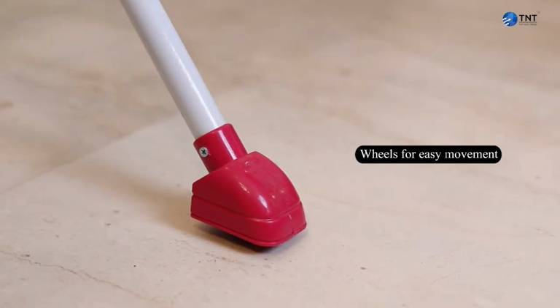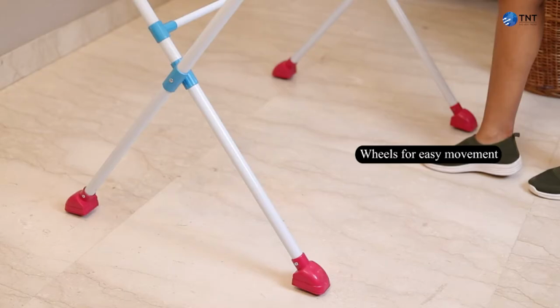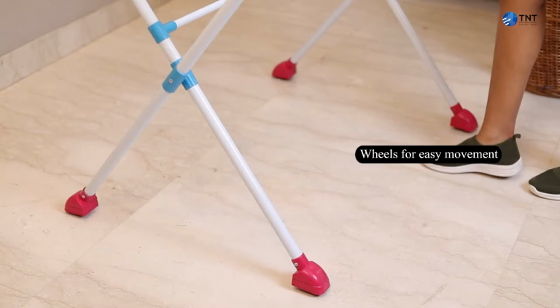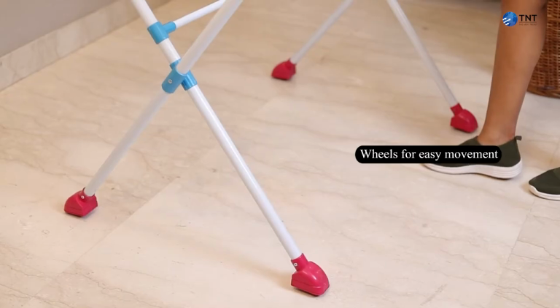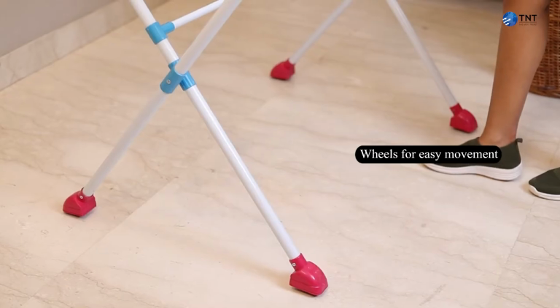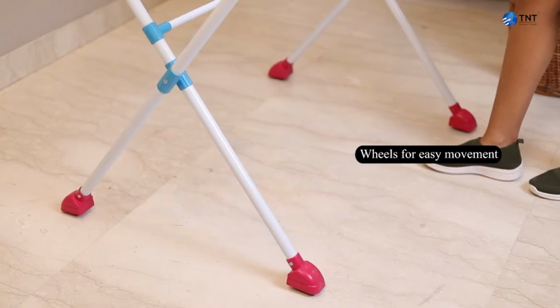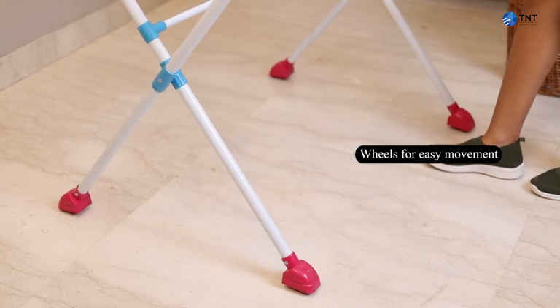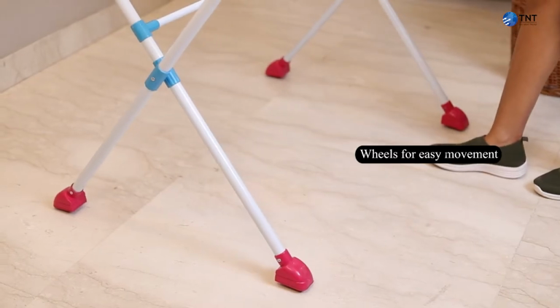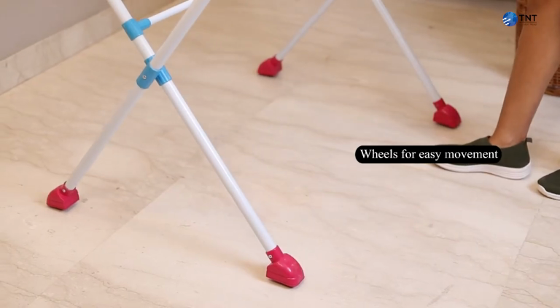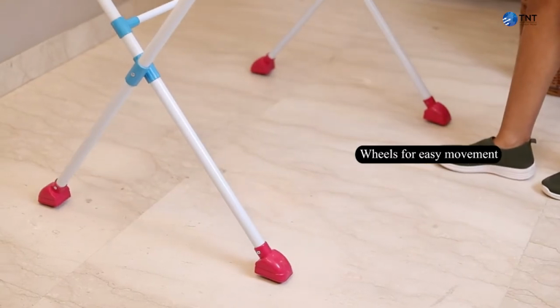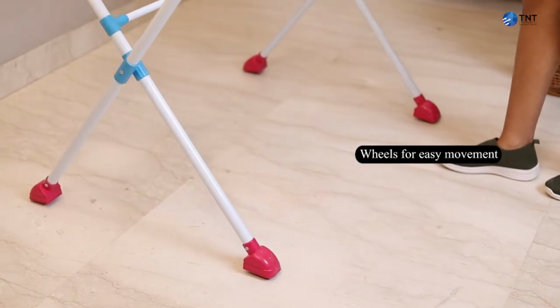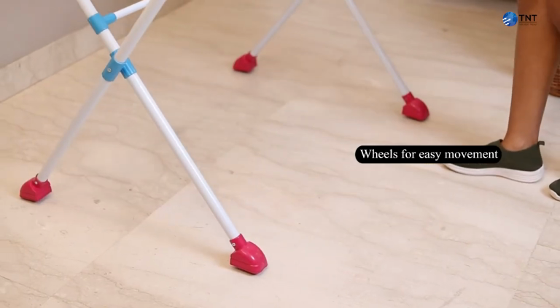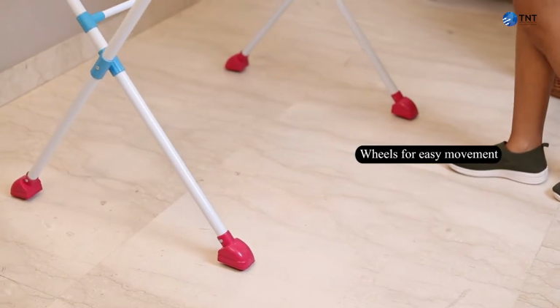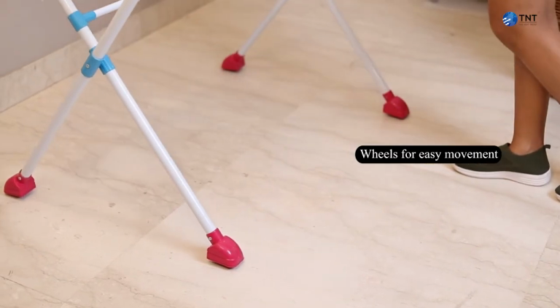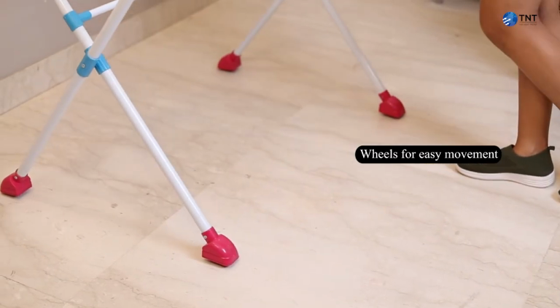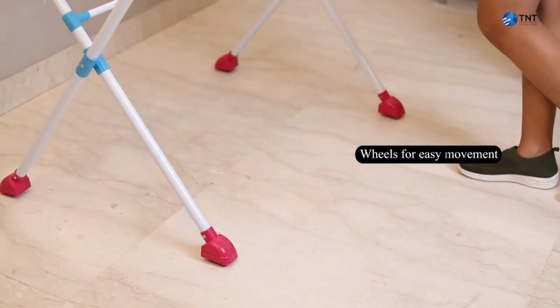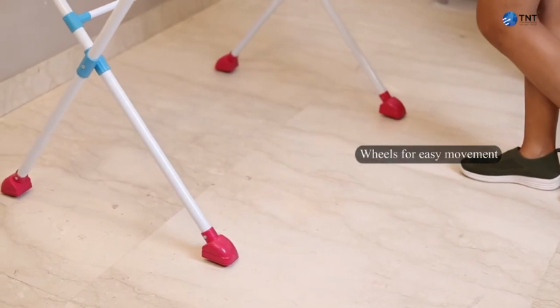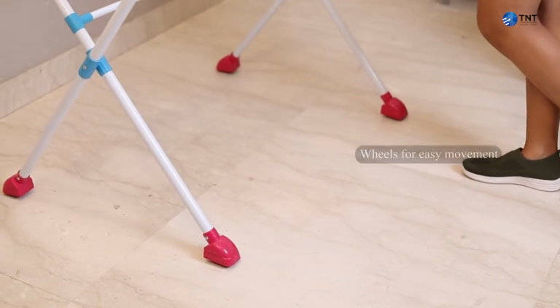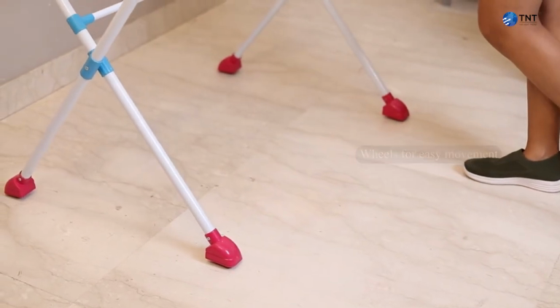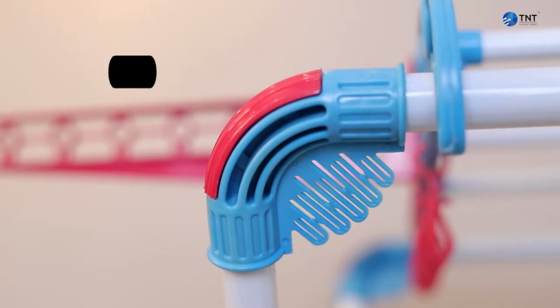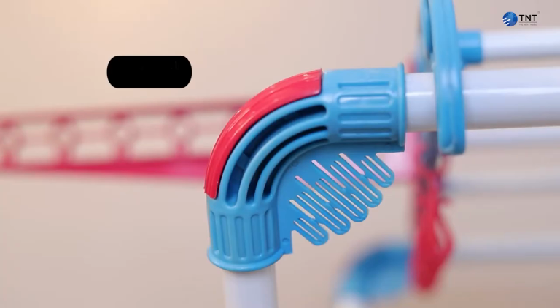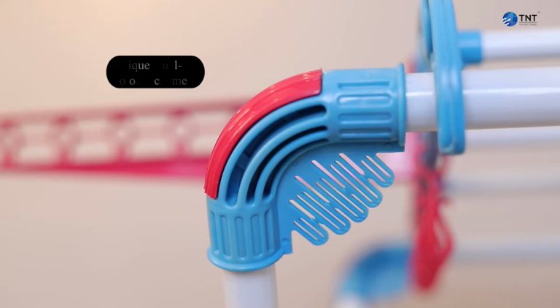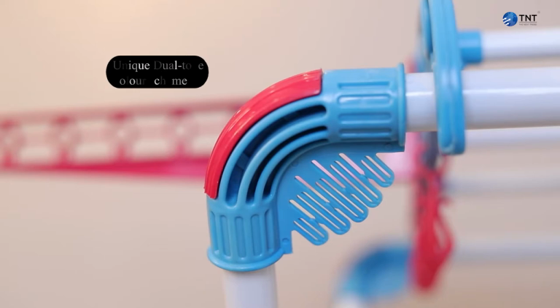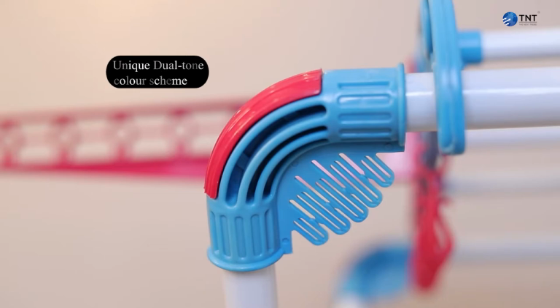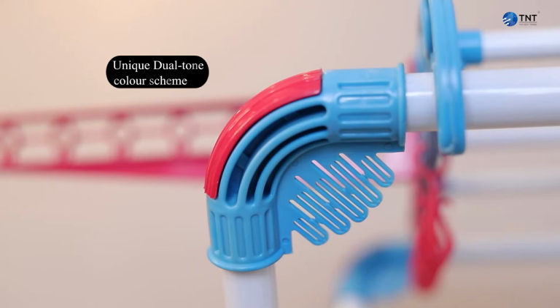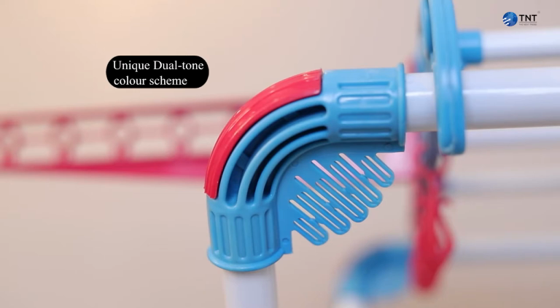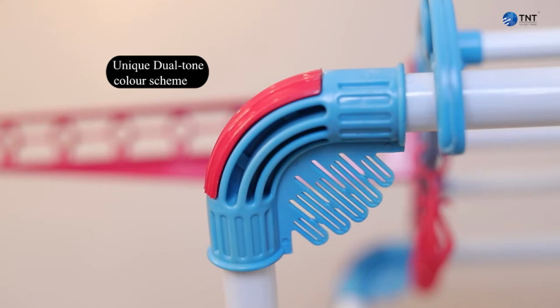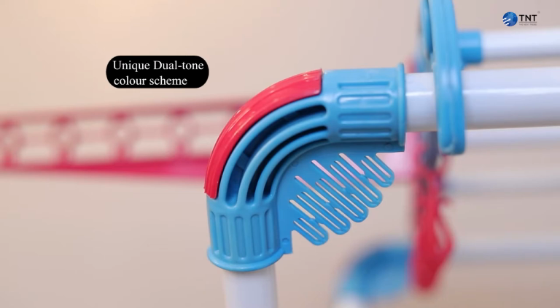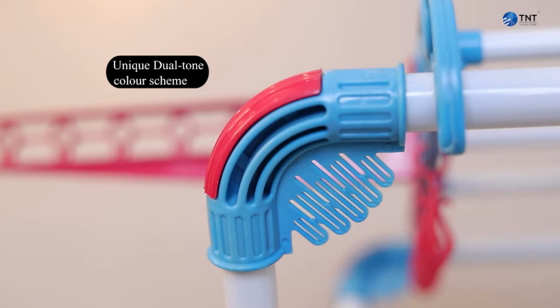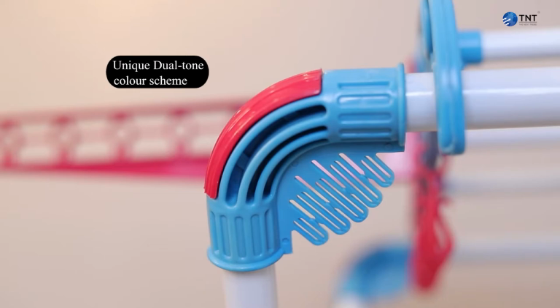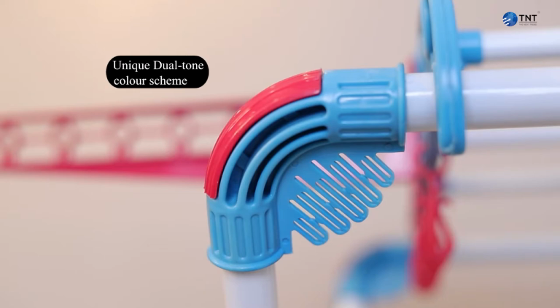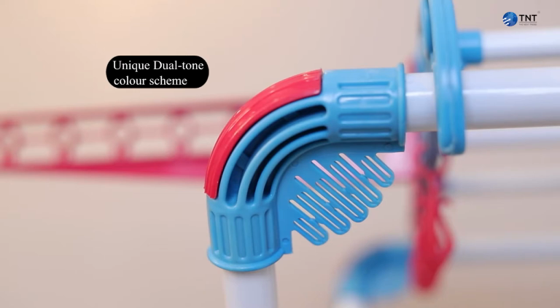Wheels for easy movement. Unique dual-tone color scheme.